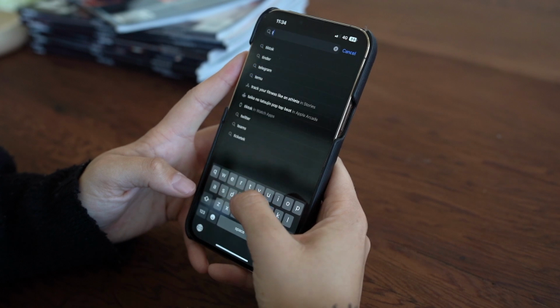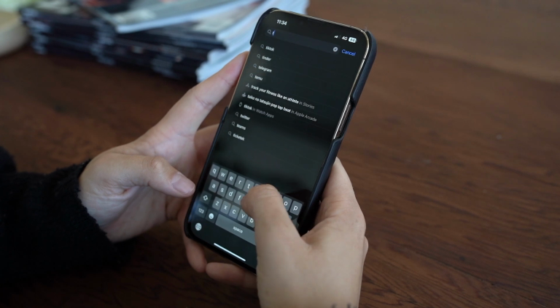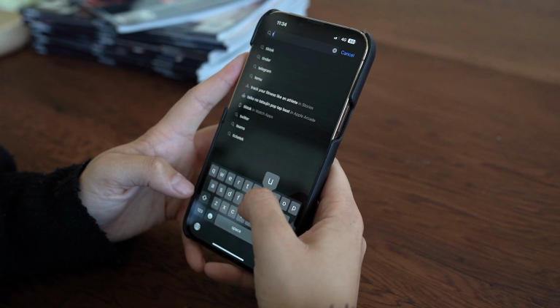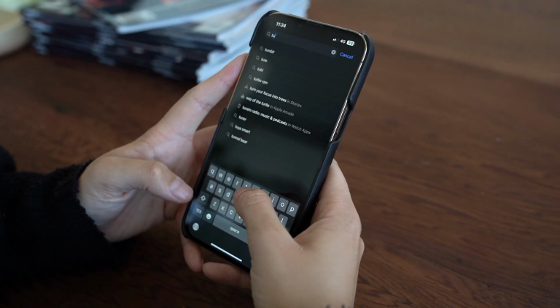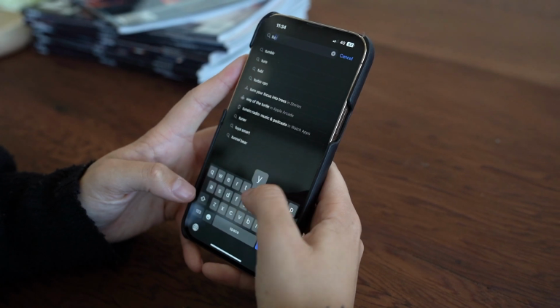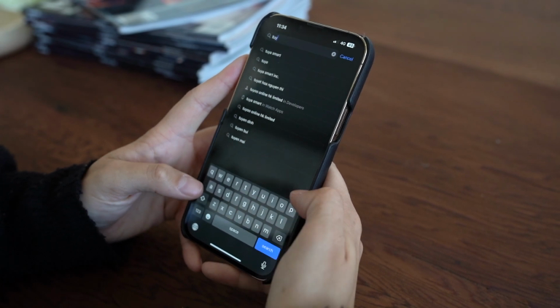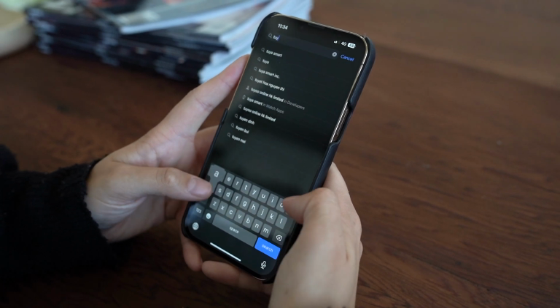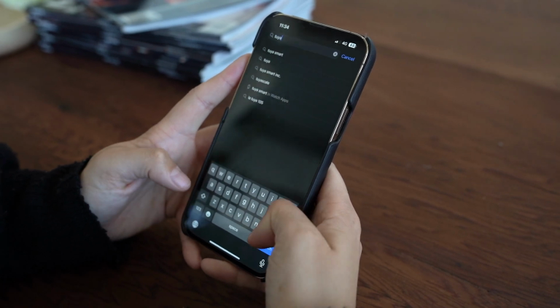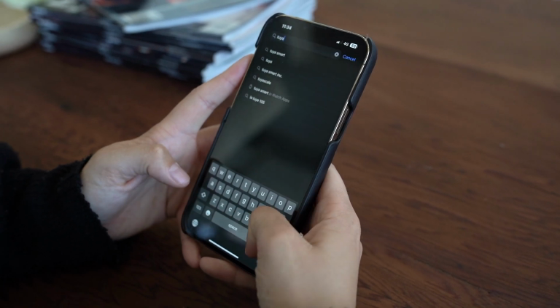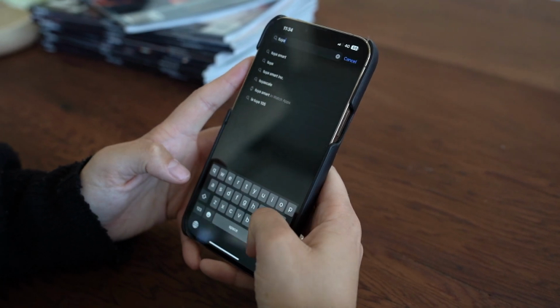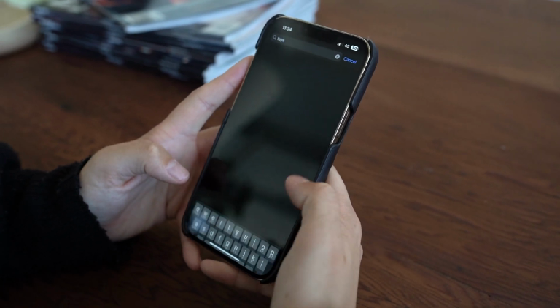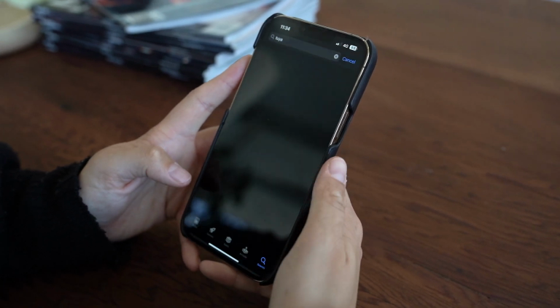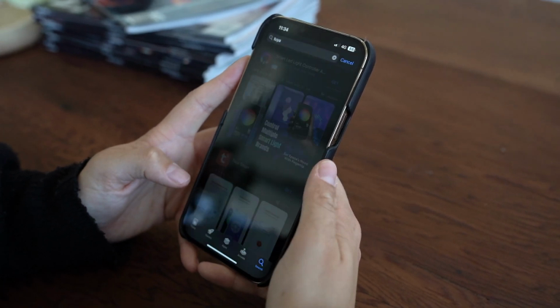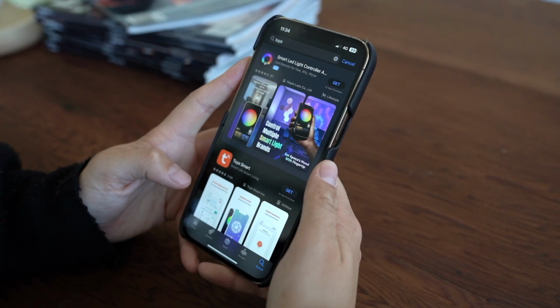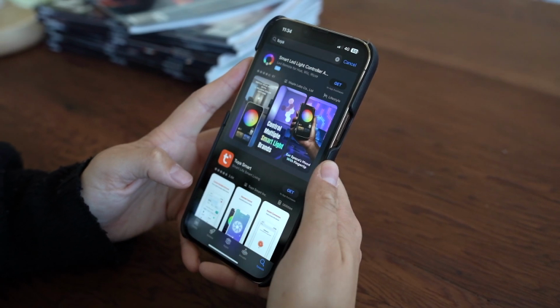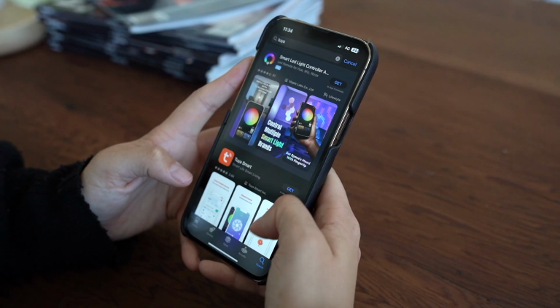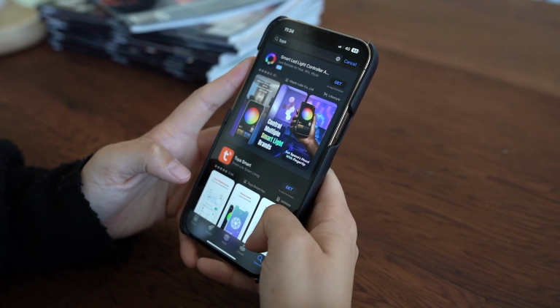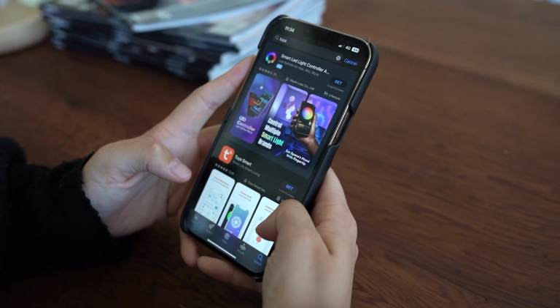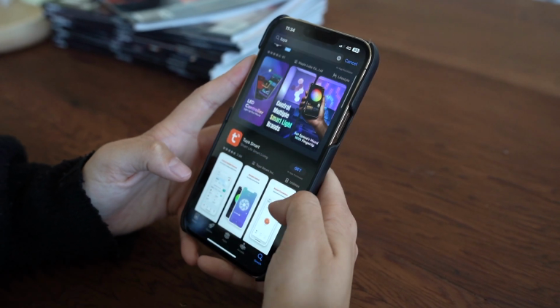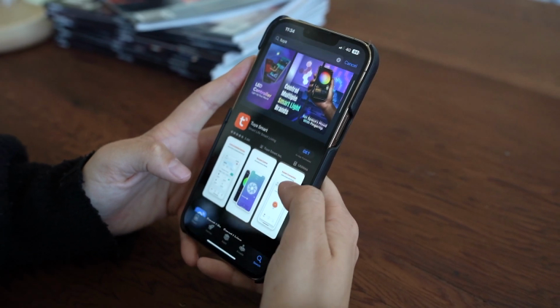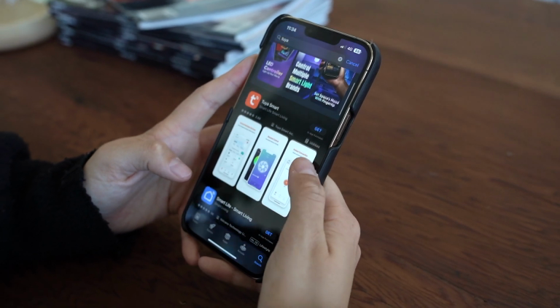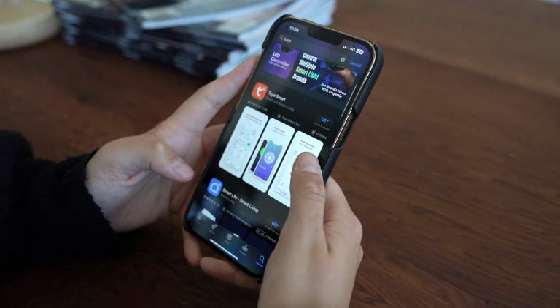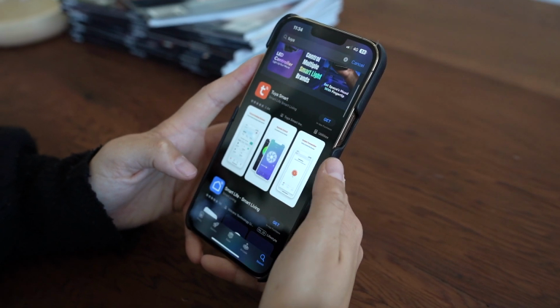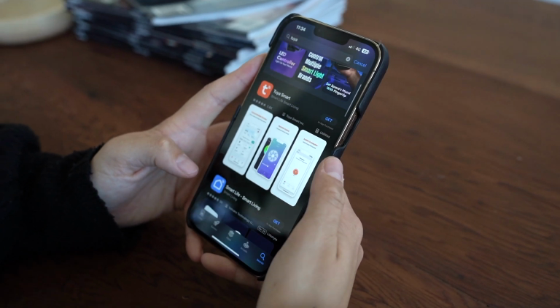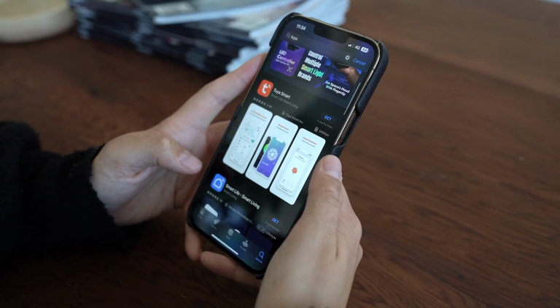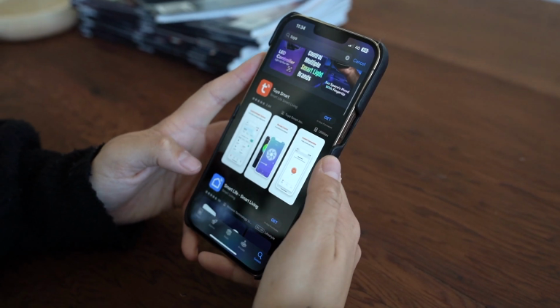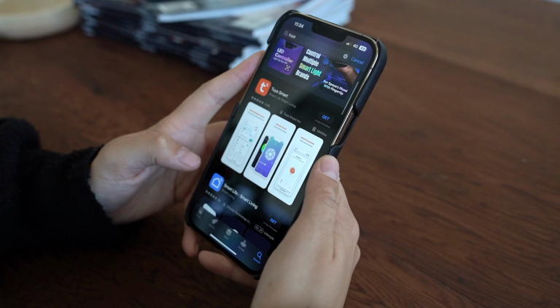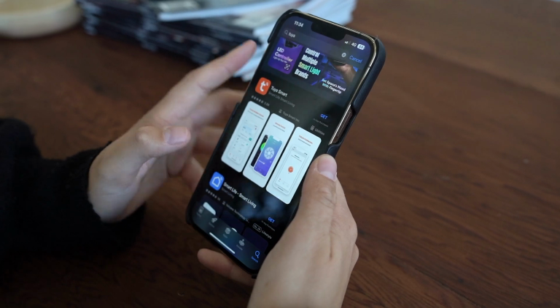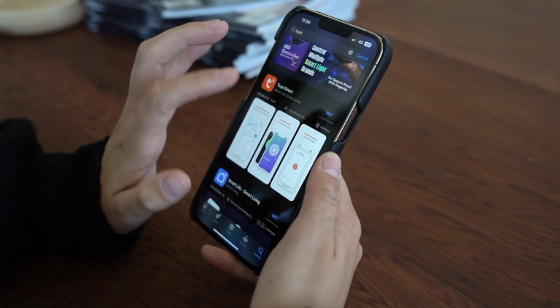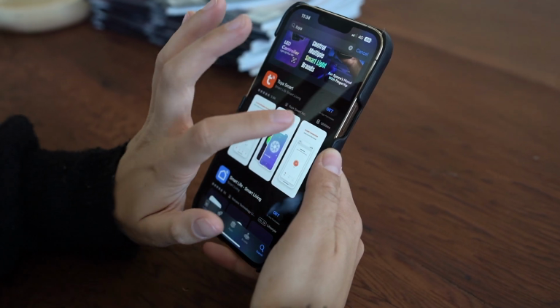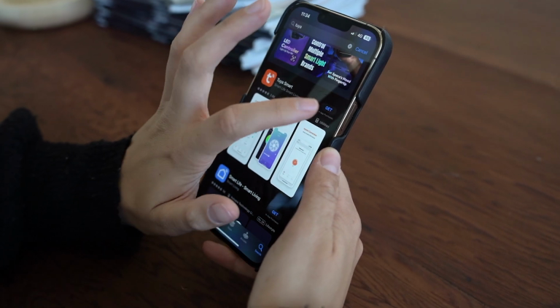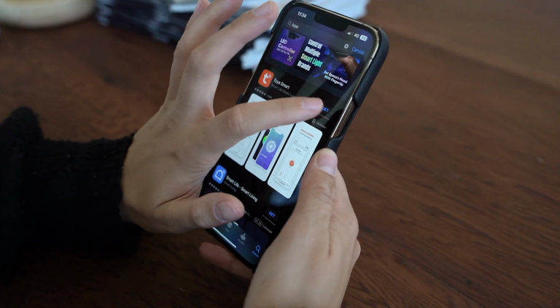First, go to your app store and download the app to your smartphone. Once downloaded, open the app.